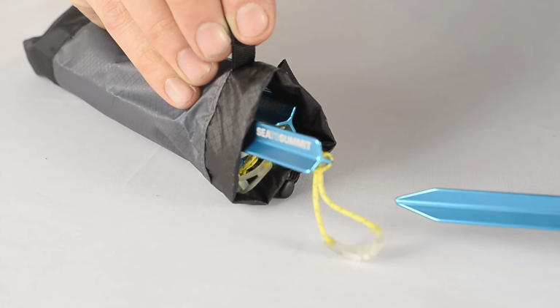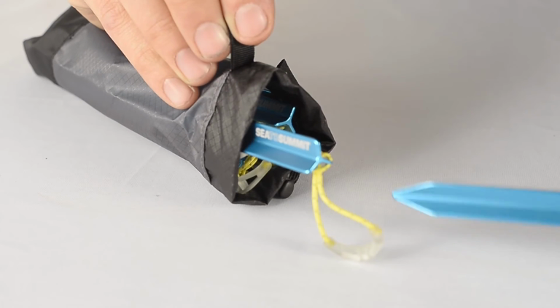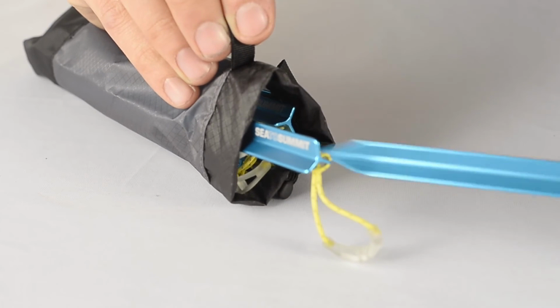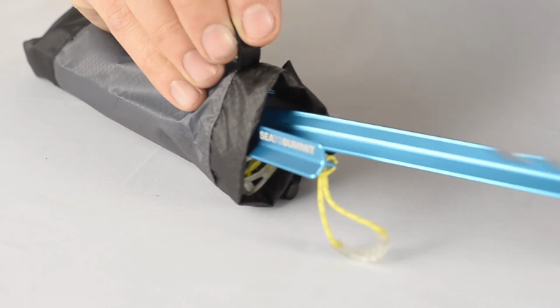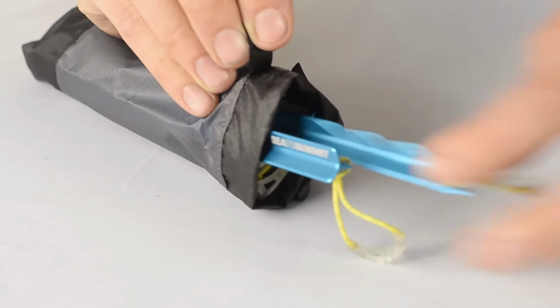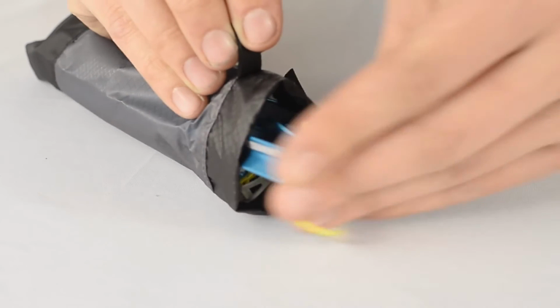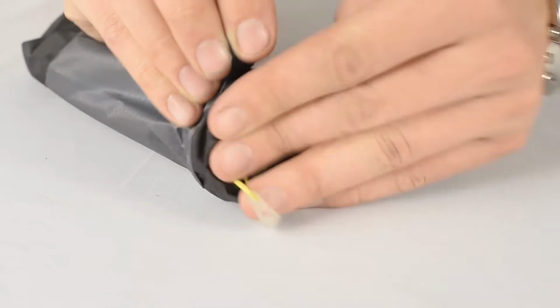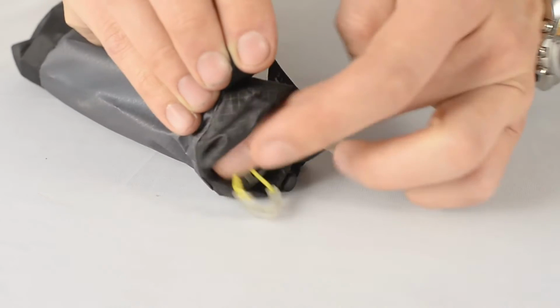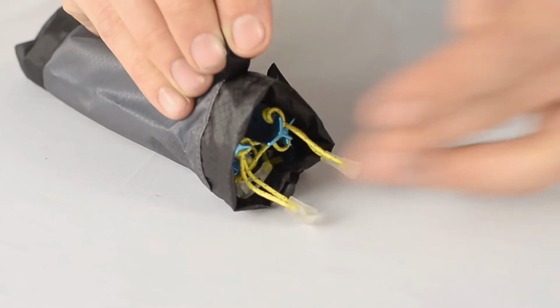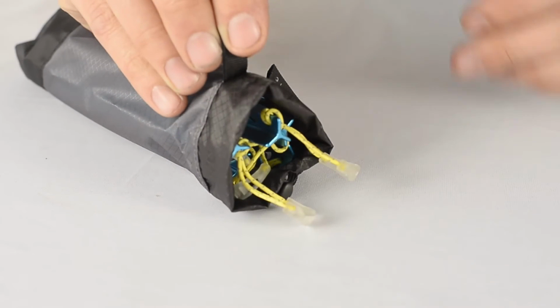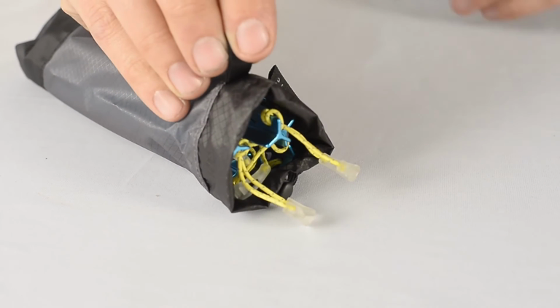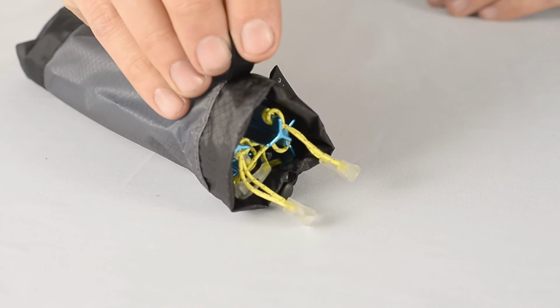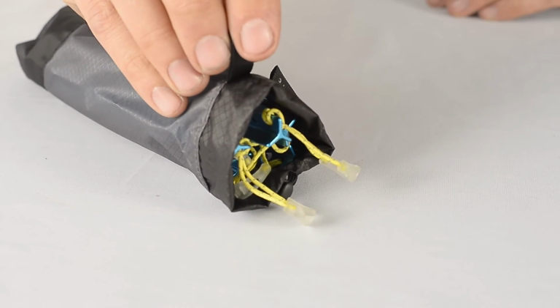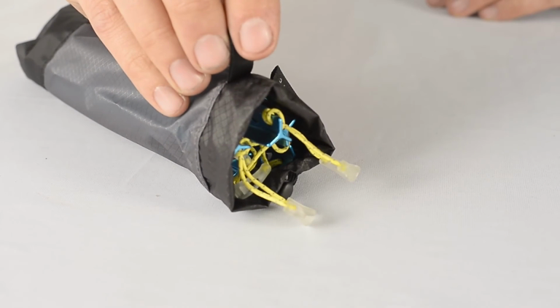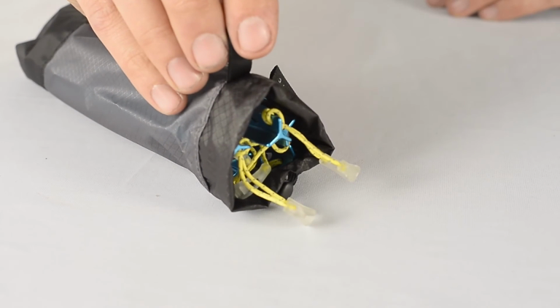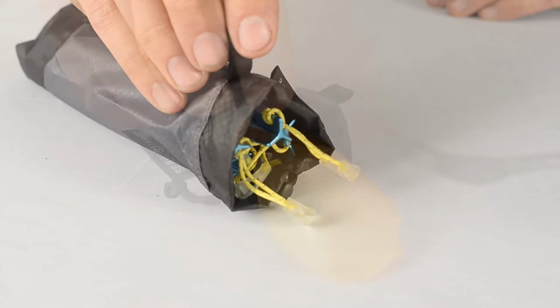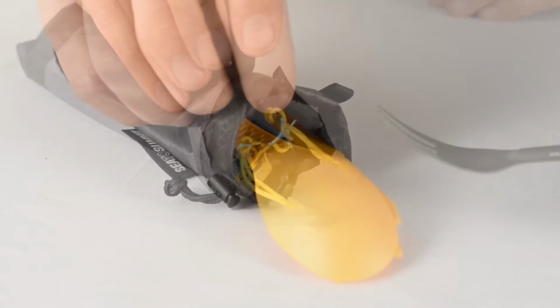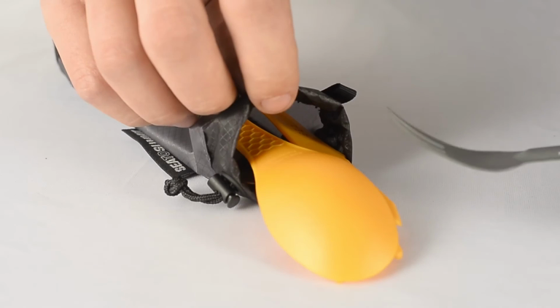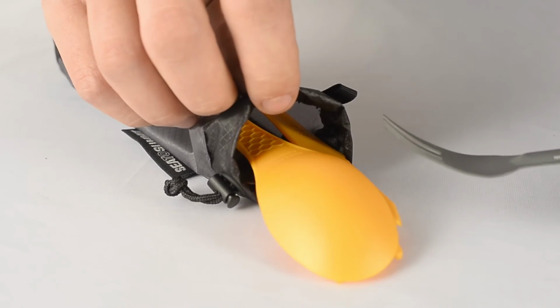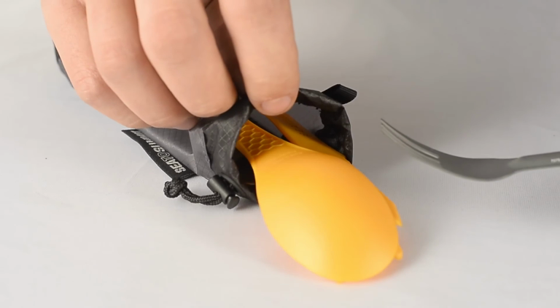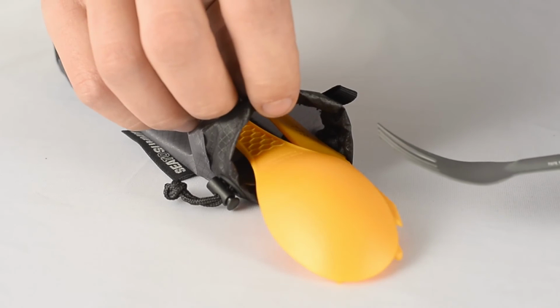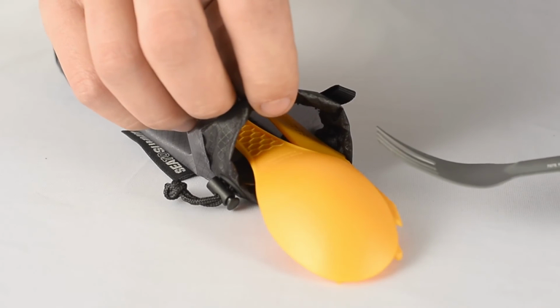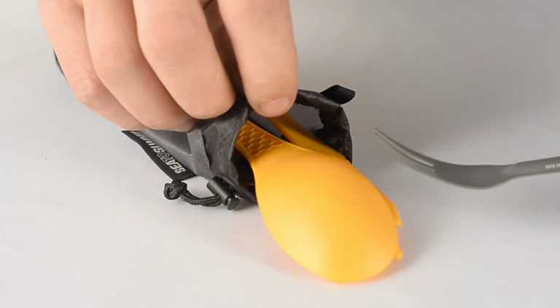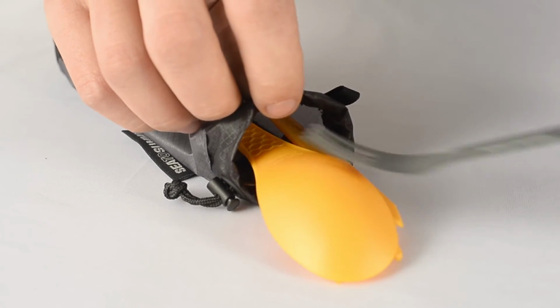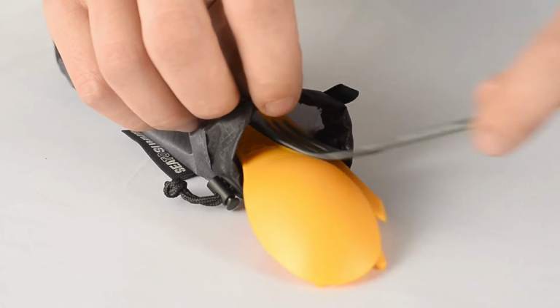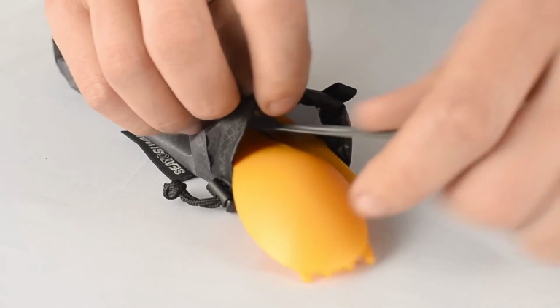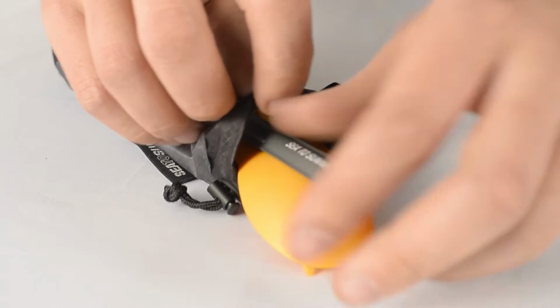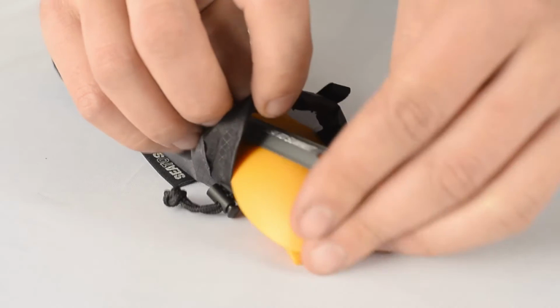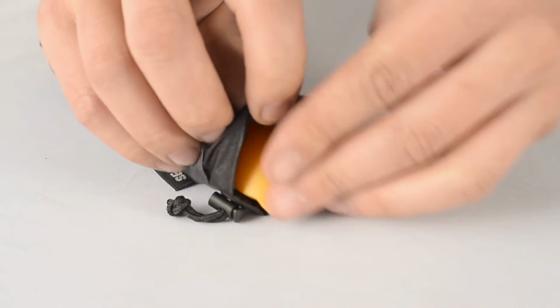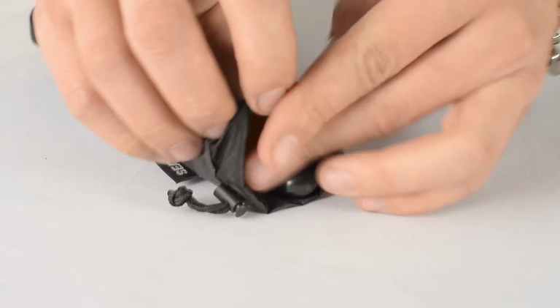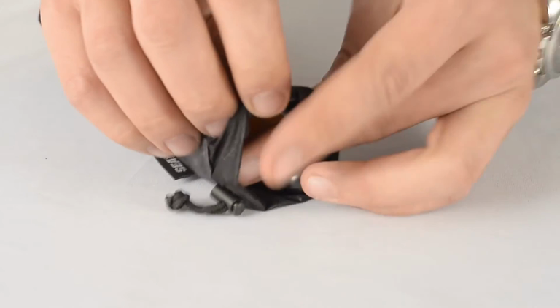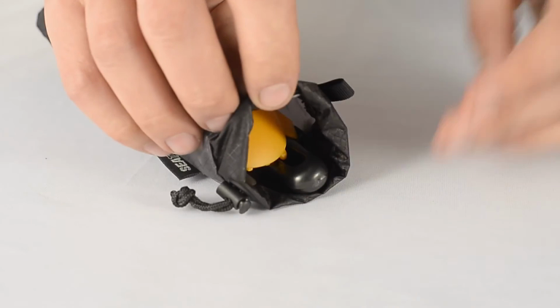Peg bags are super versatile and can be used for storing pegs up to 18cm long, or you could use it to store your cutlery. These weigh in at 6 grams.